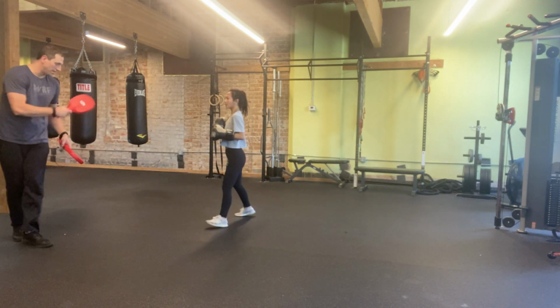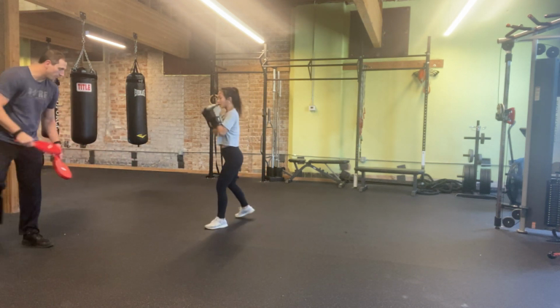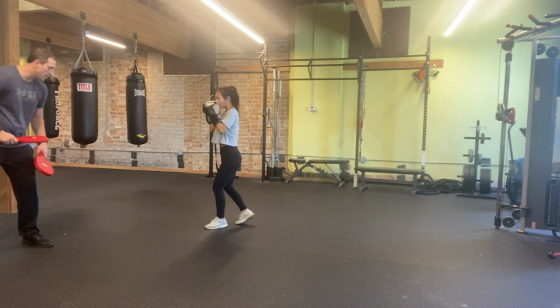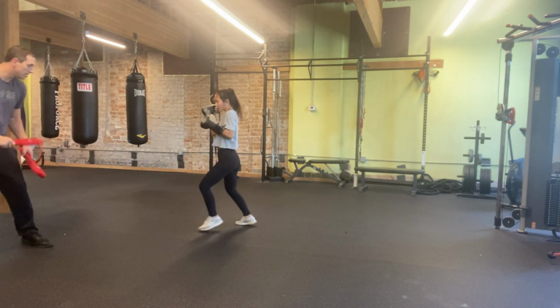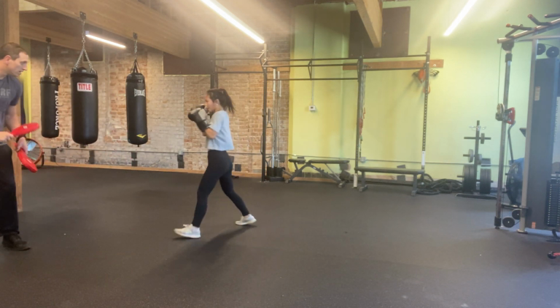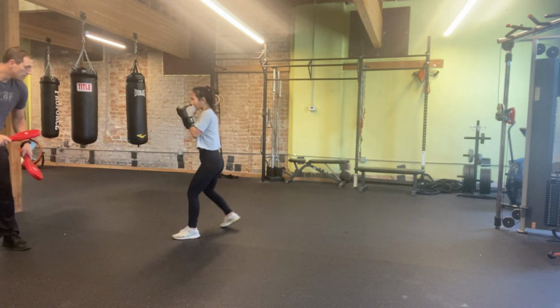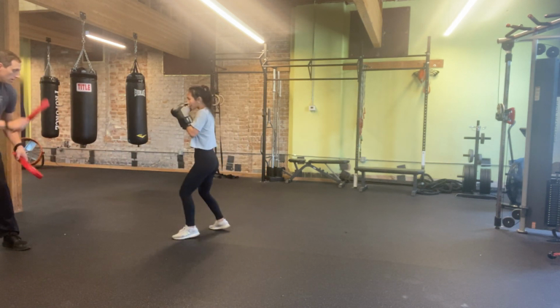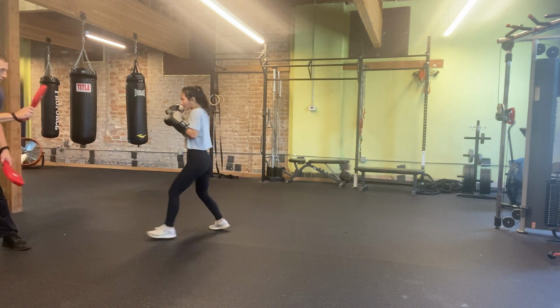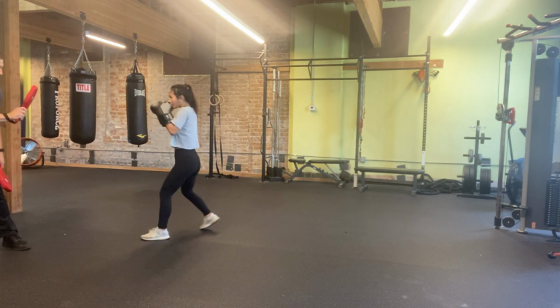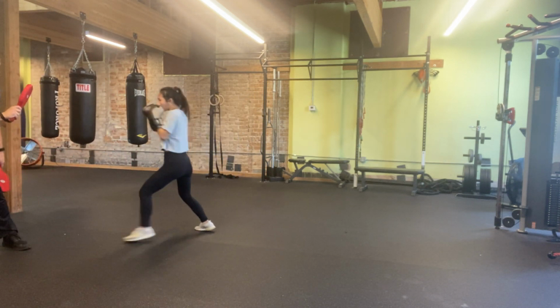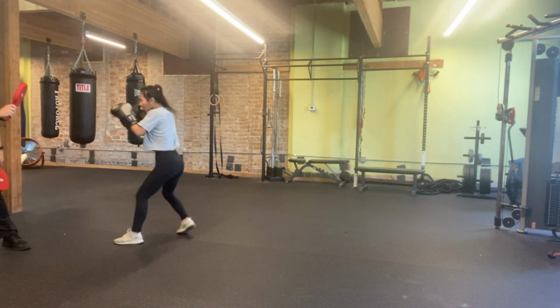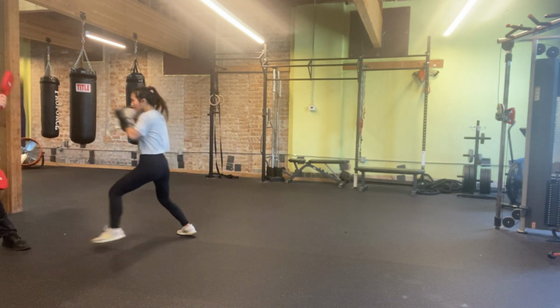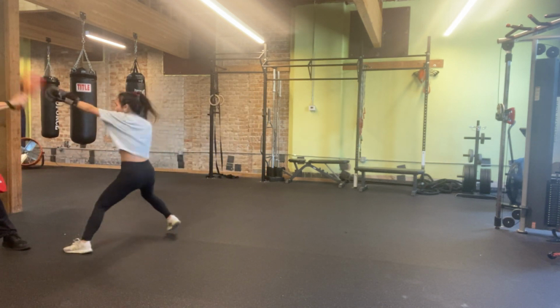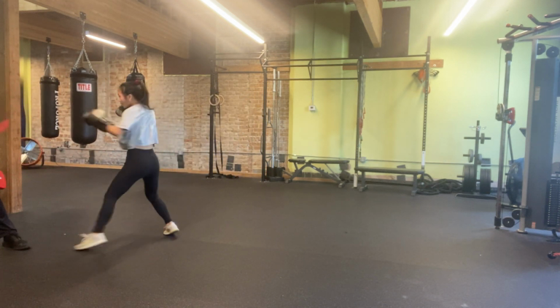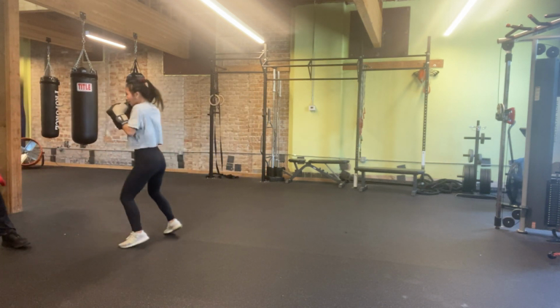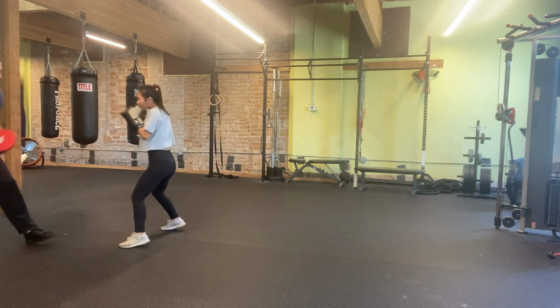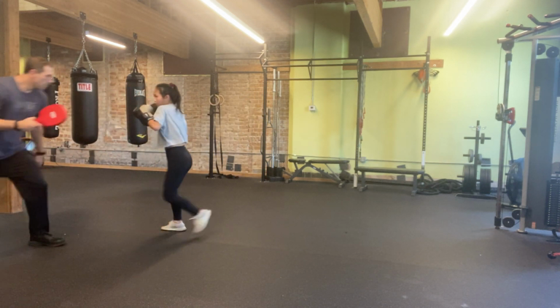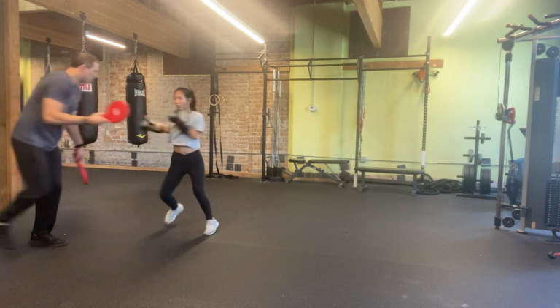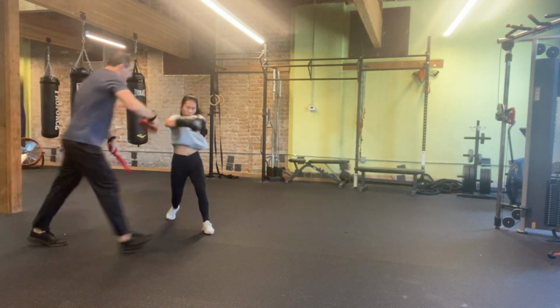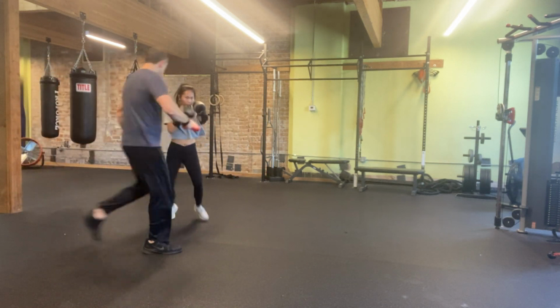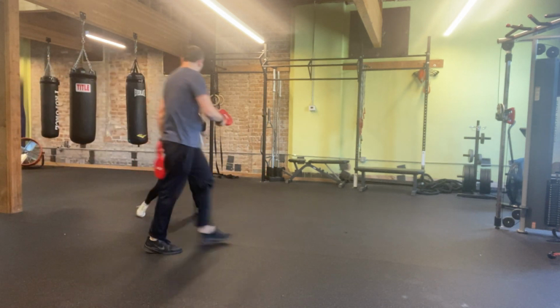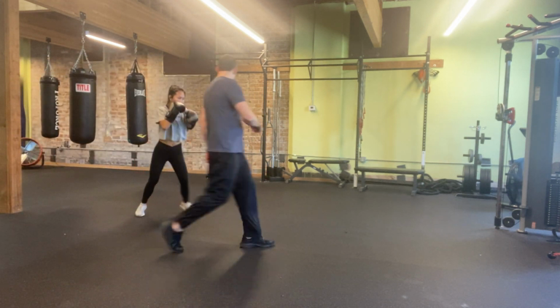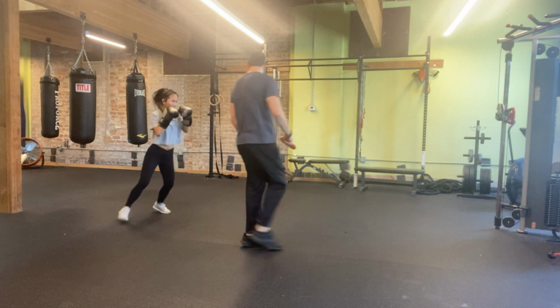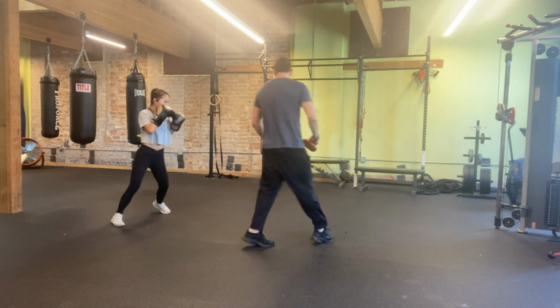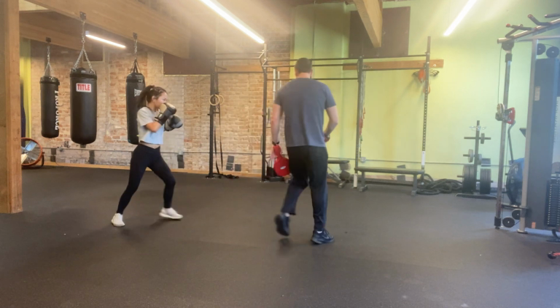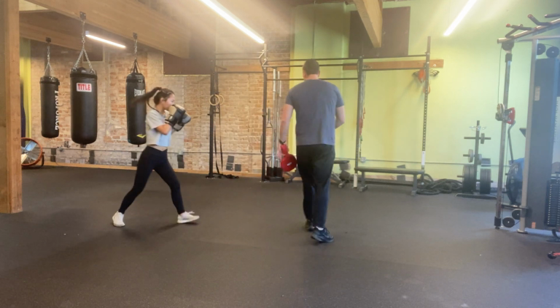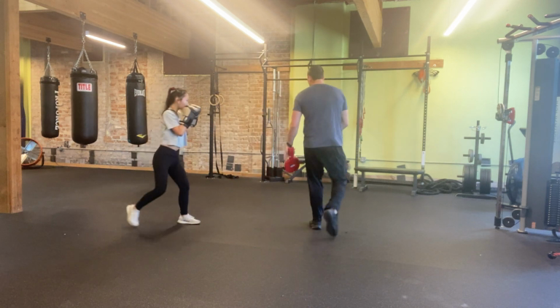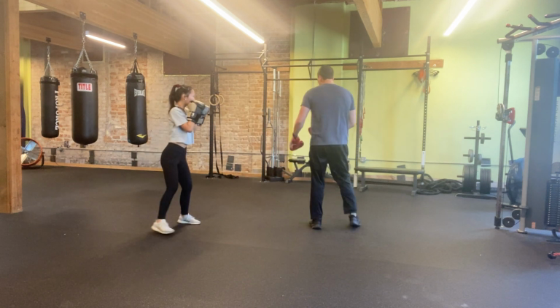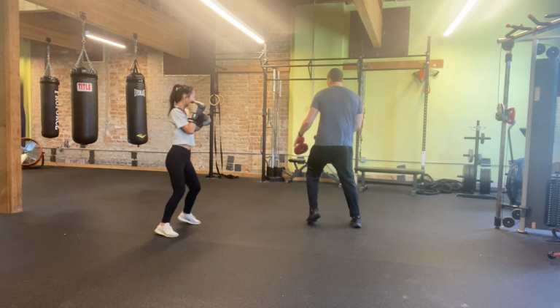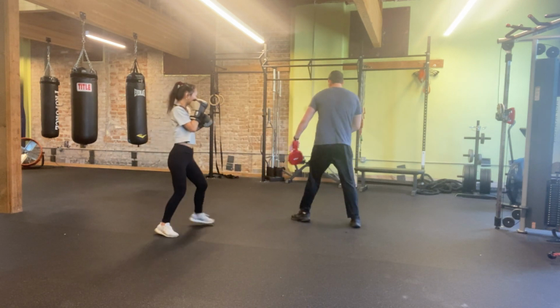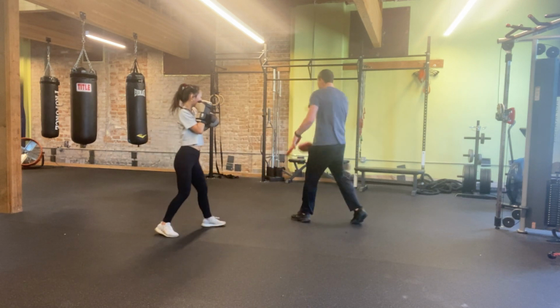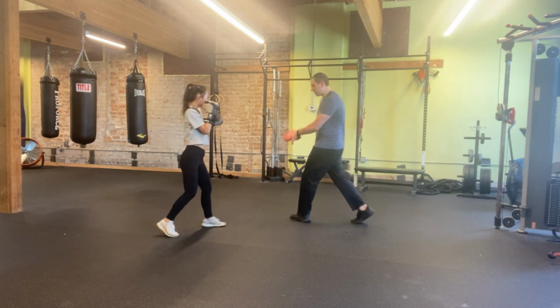Stay in the forehand. Good. Turn the hip over a little more. Bam.